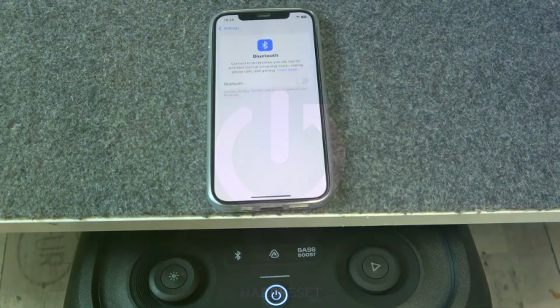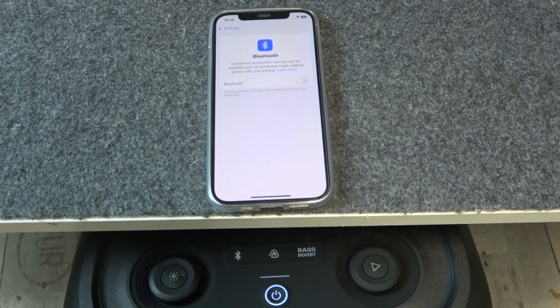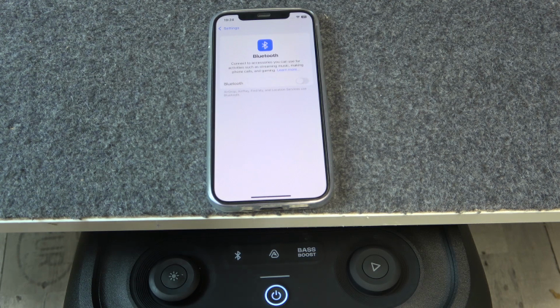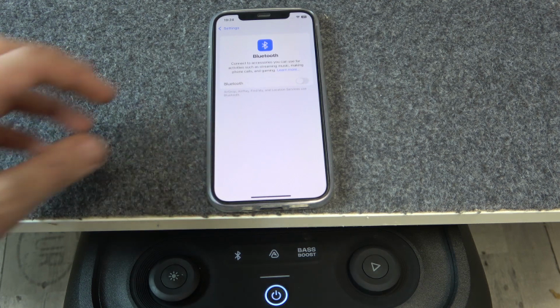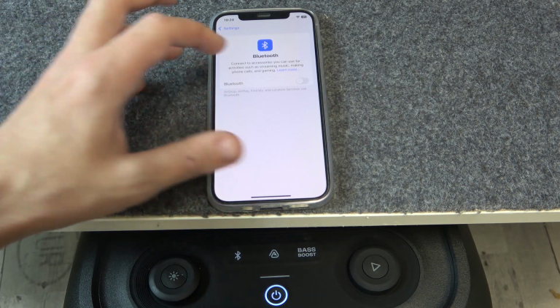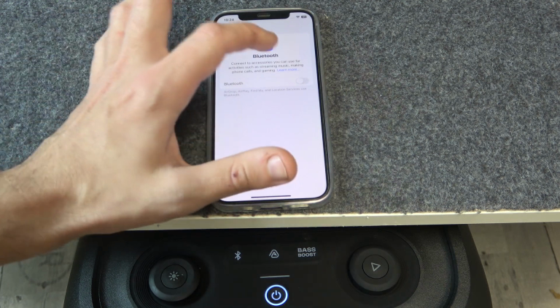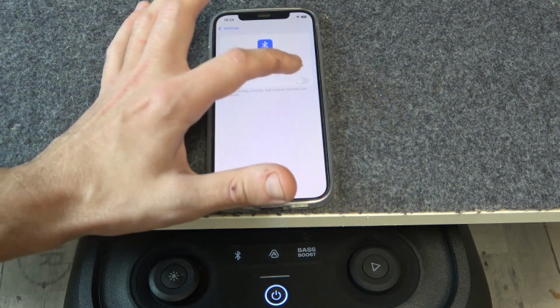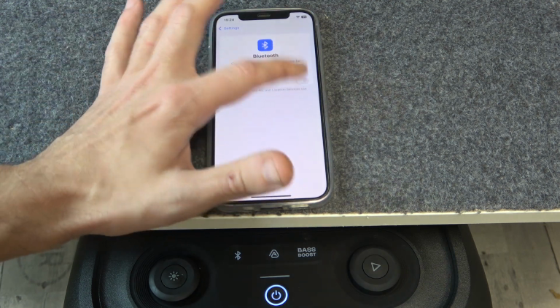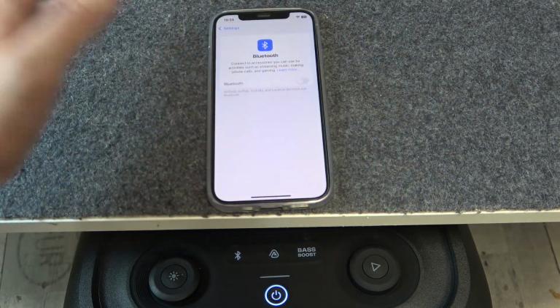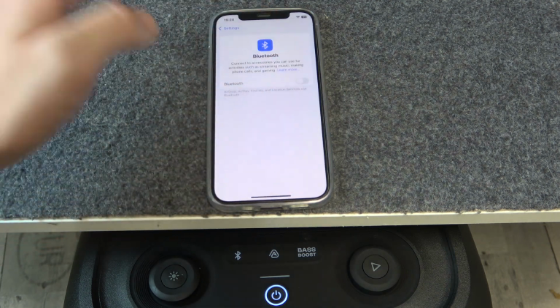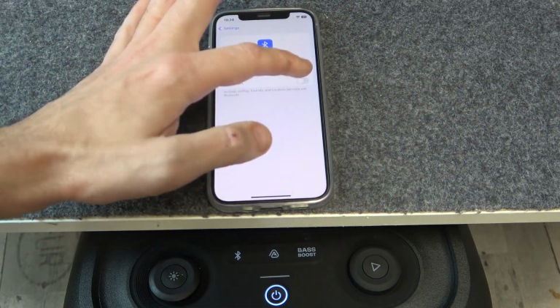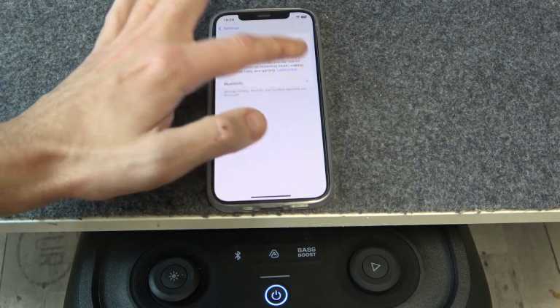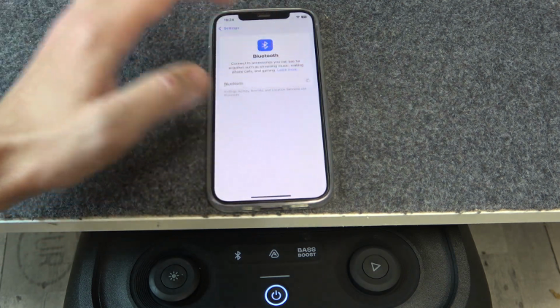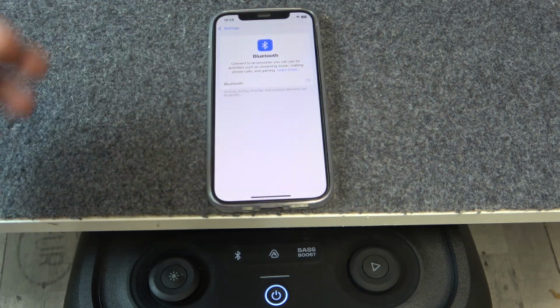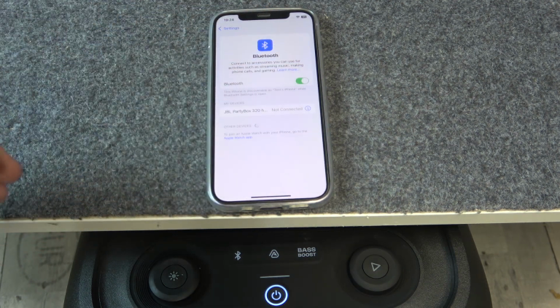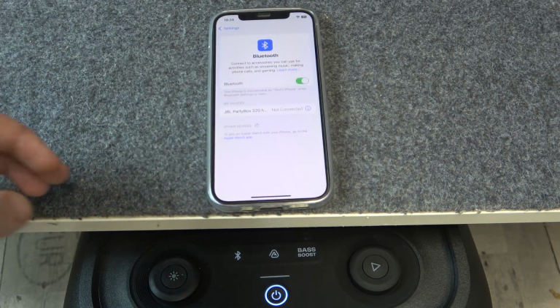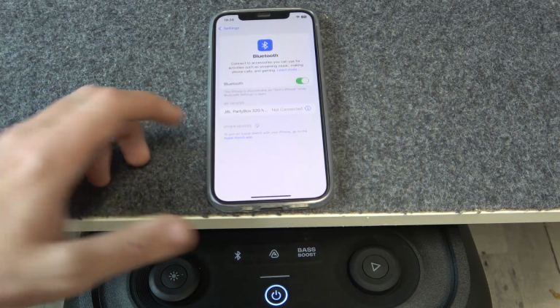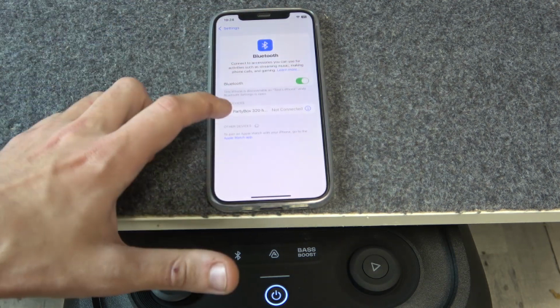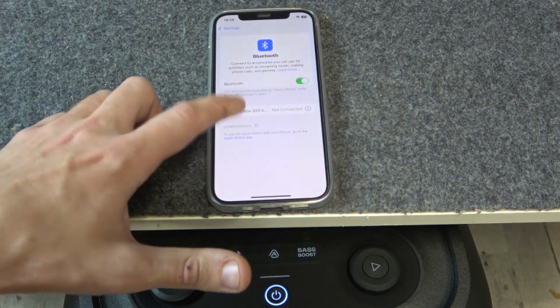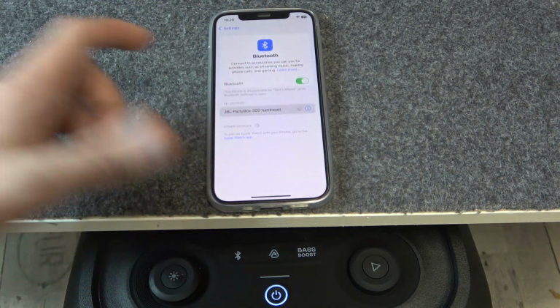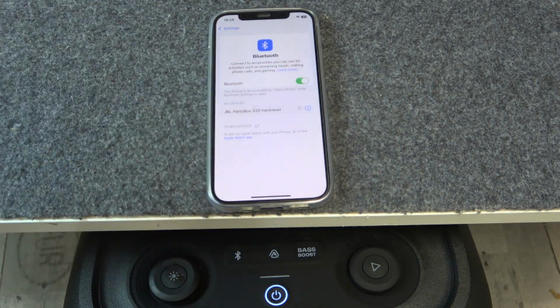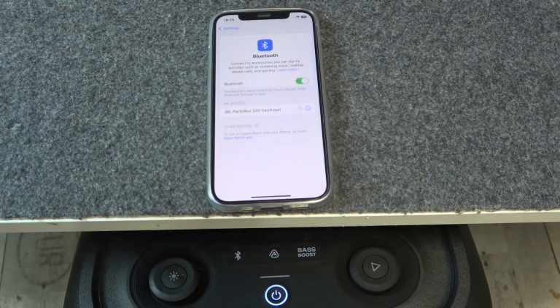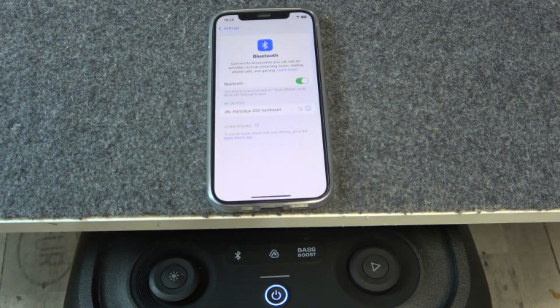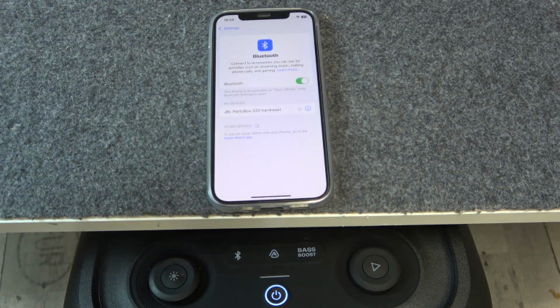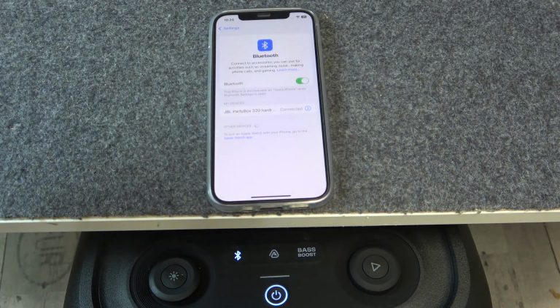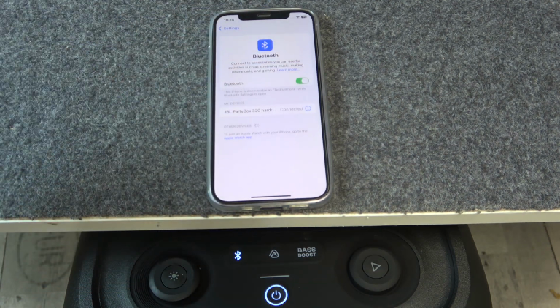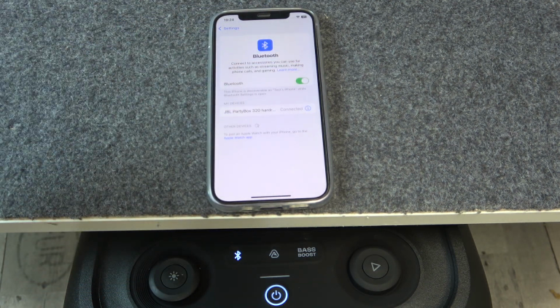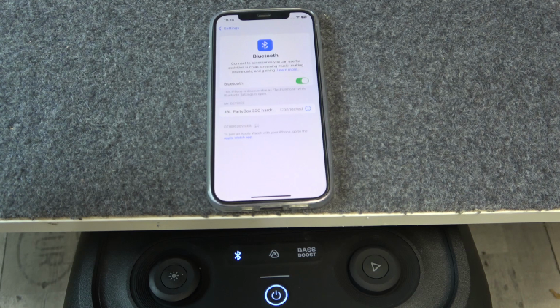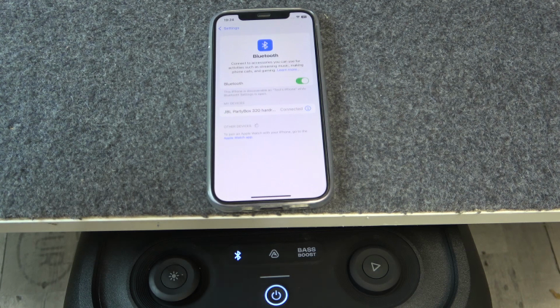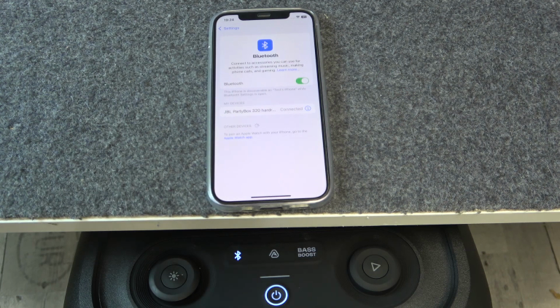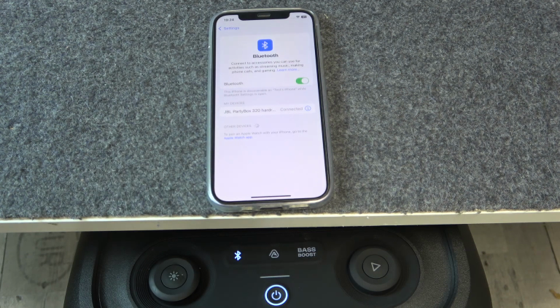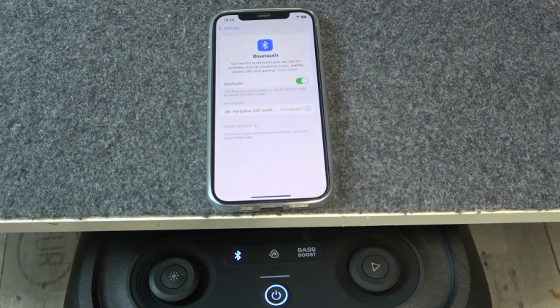Firstly, make sure that your Bluetooth is turned on. Now click on your PartyBox.